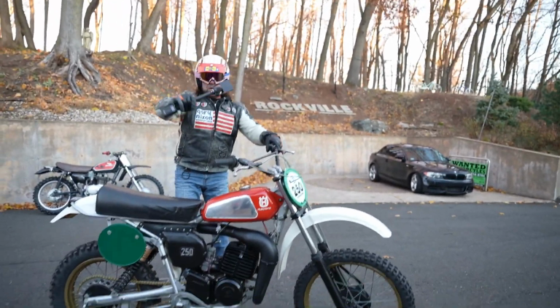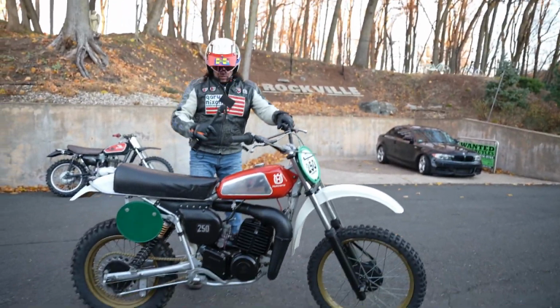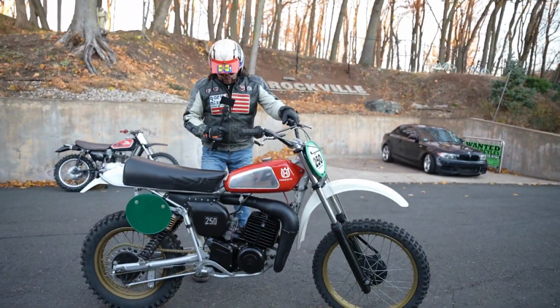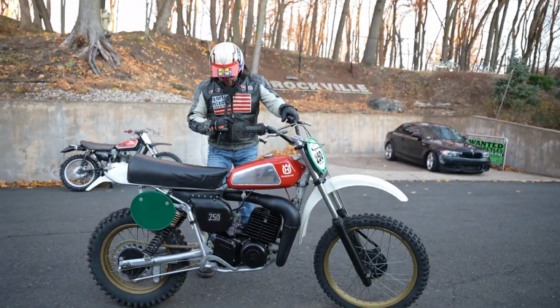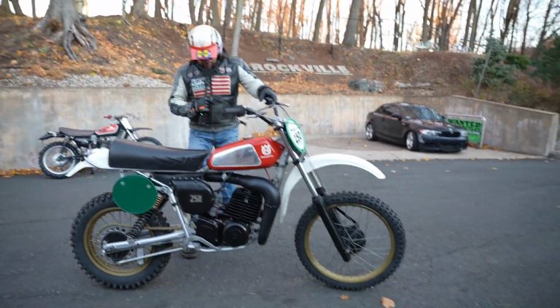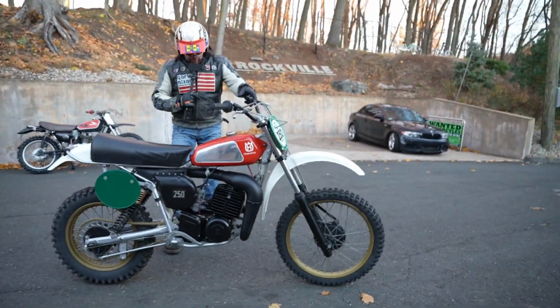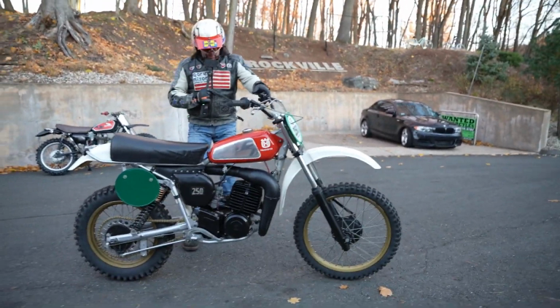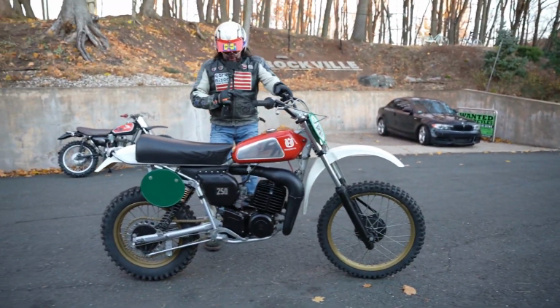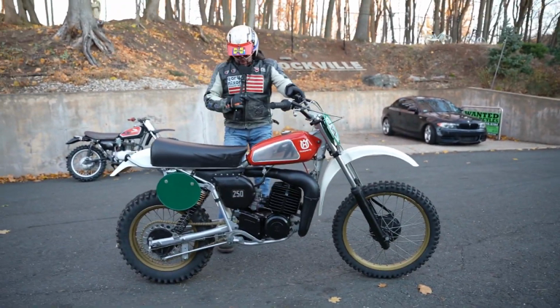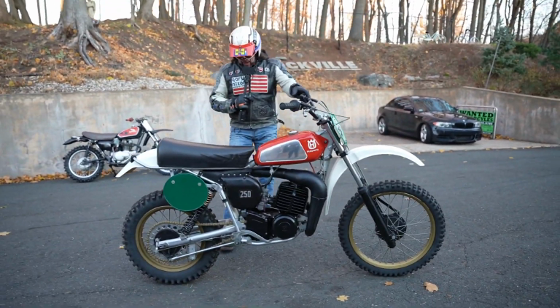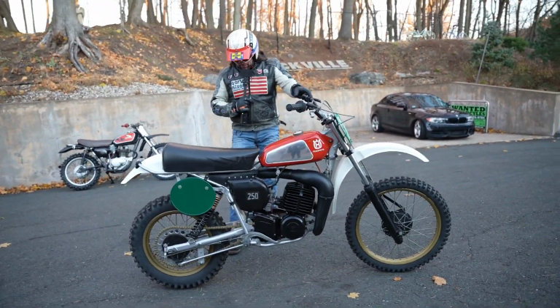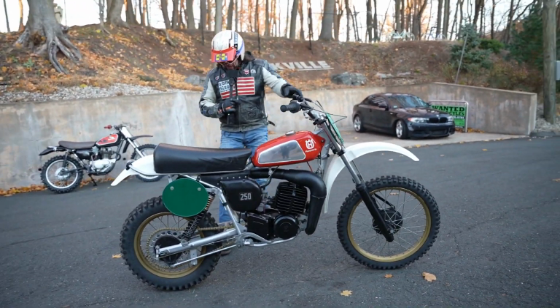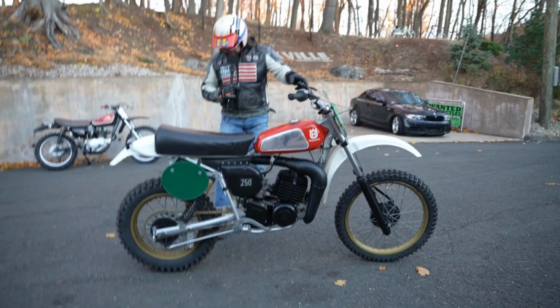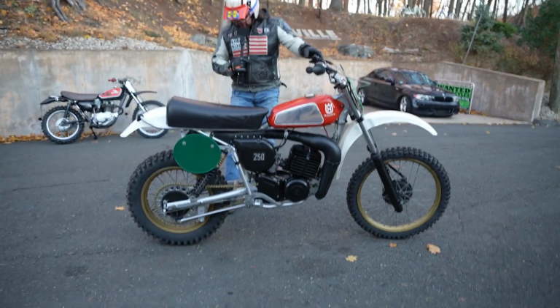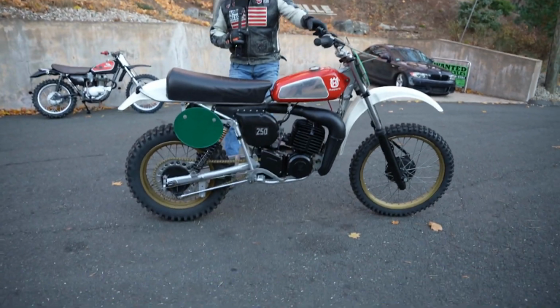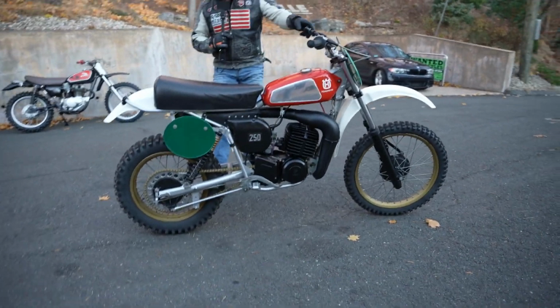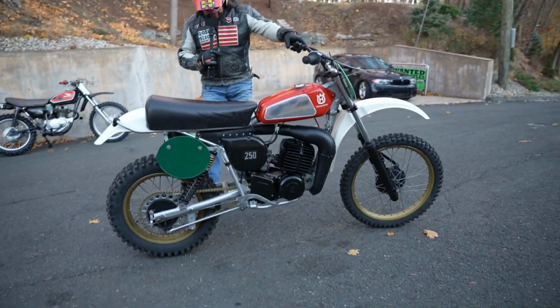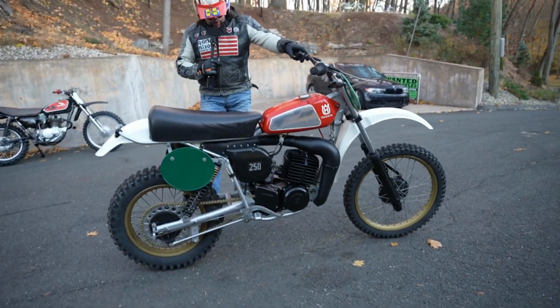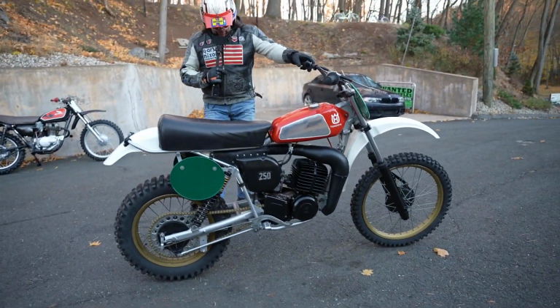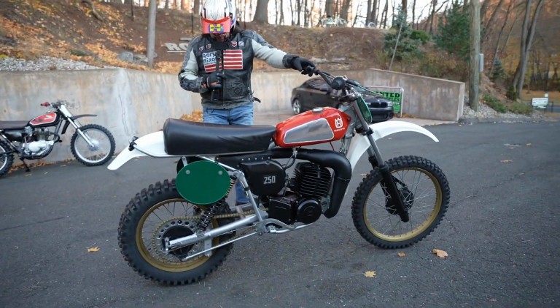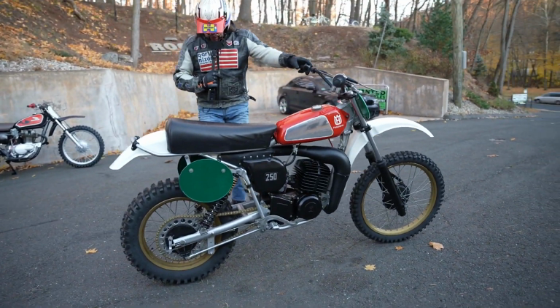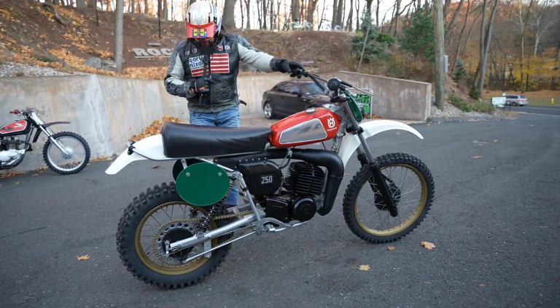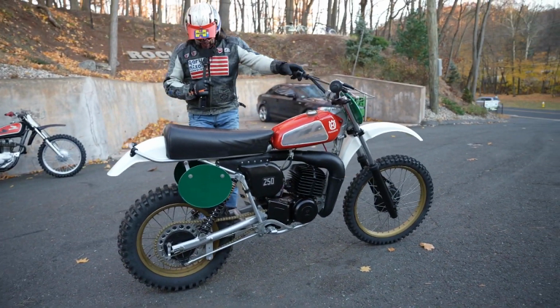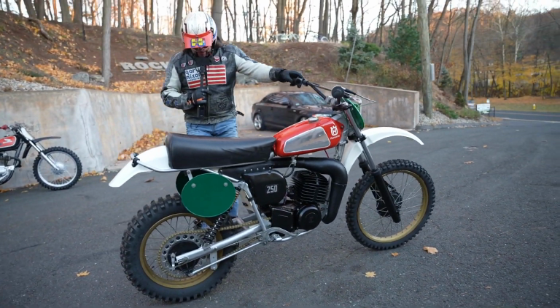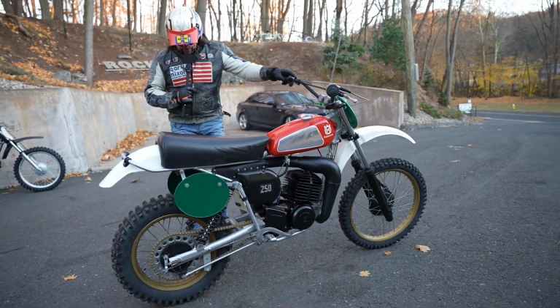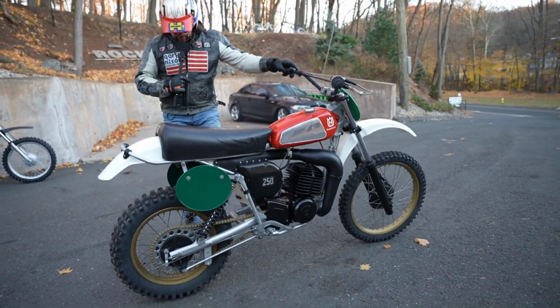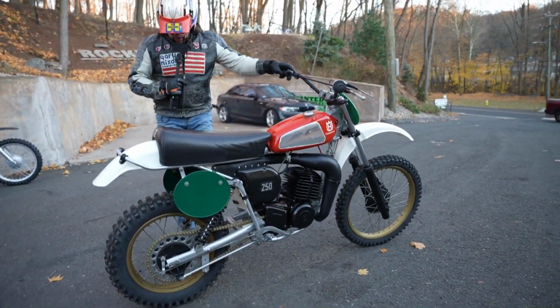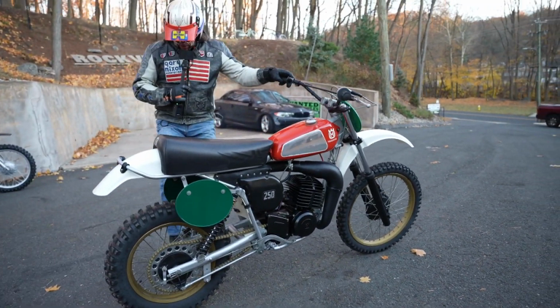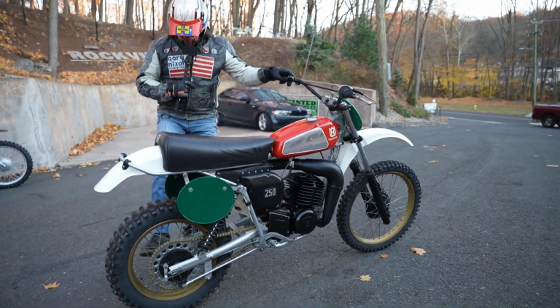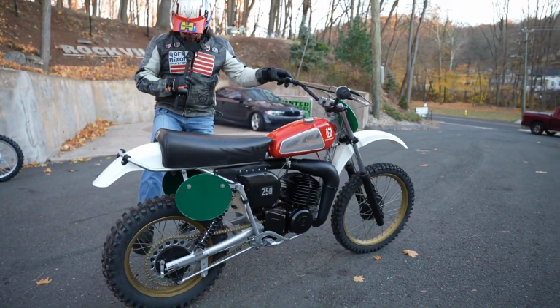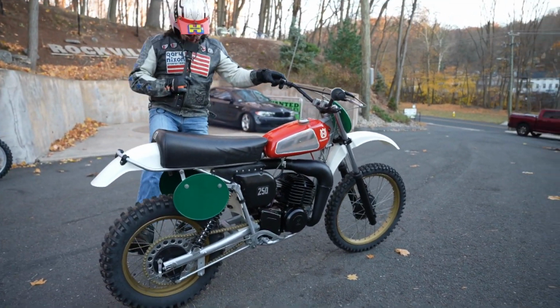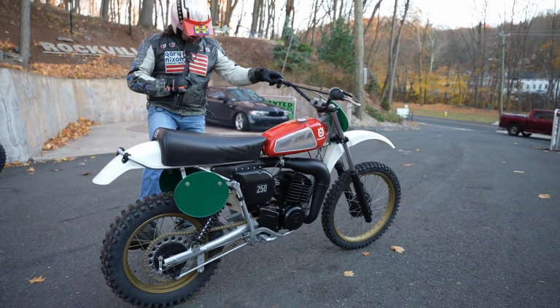What's happening, fellas? Happy Thanksgiving Eve. Check out this stunning classic, the Husqvarna 250.